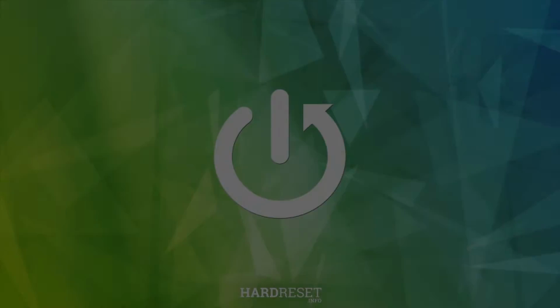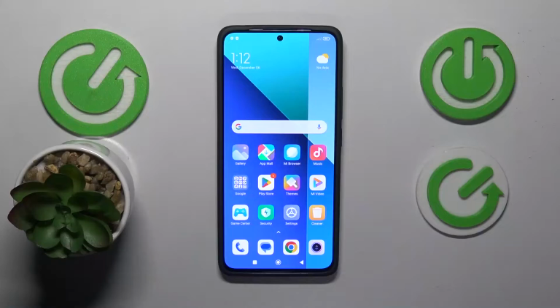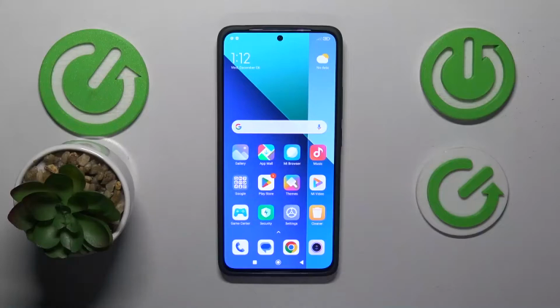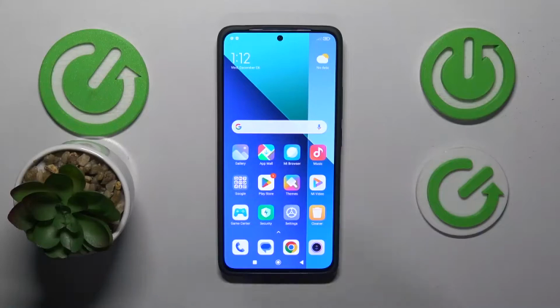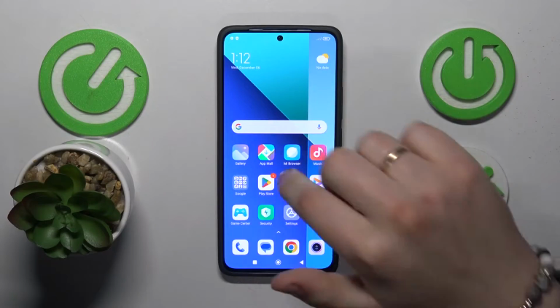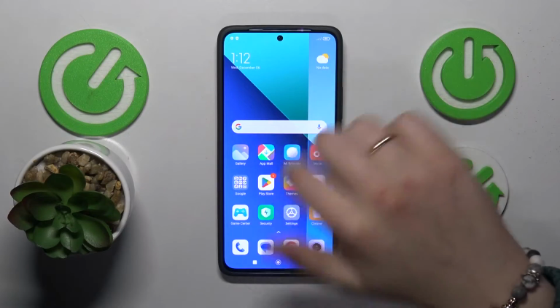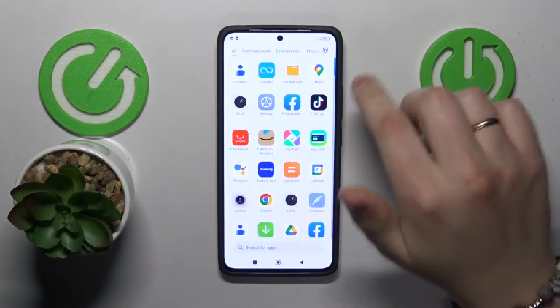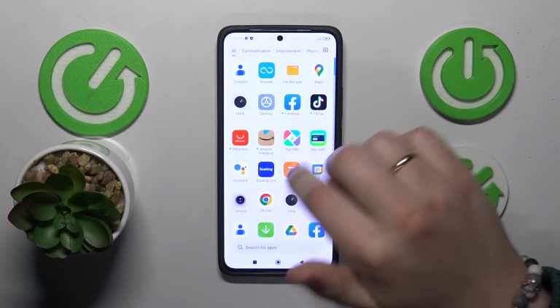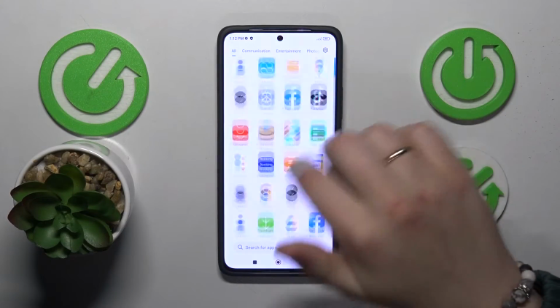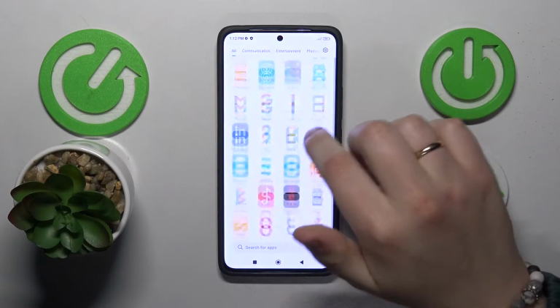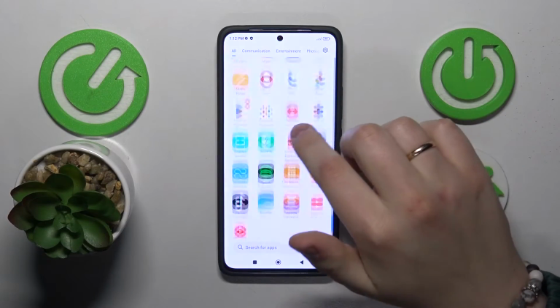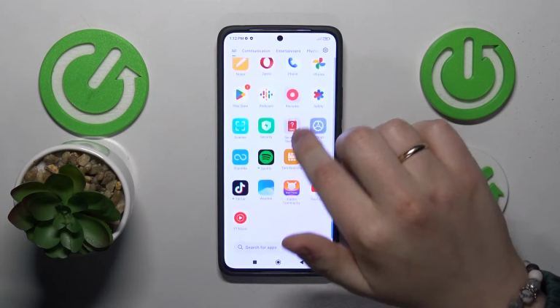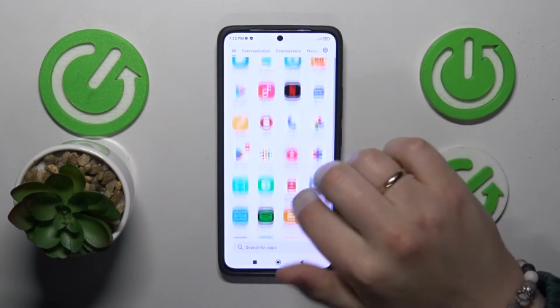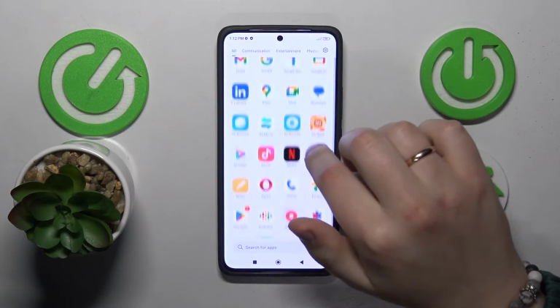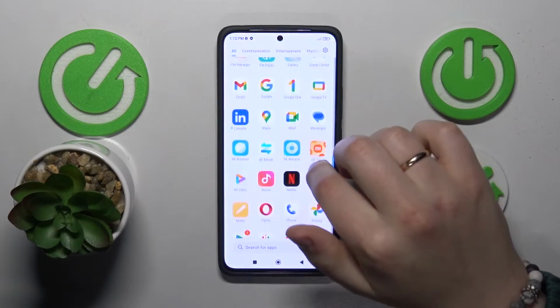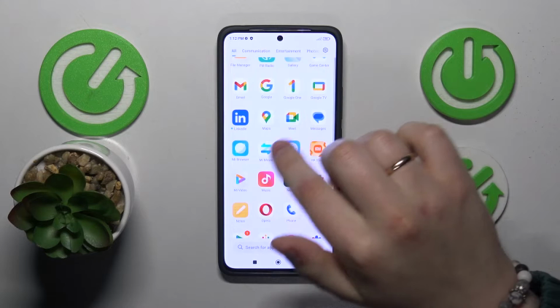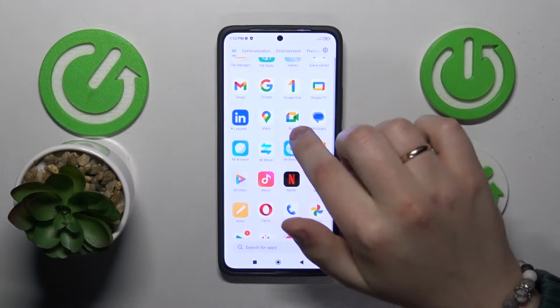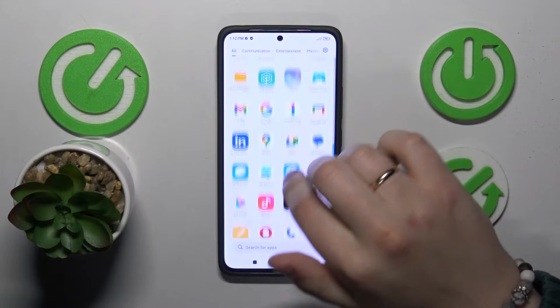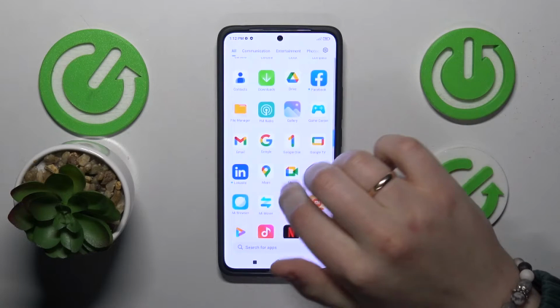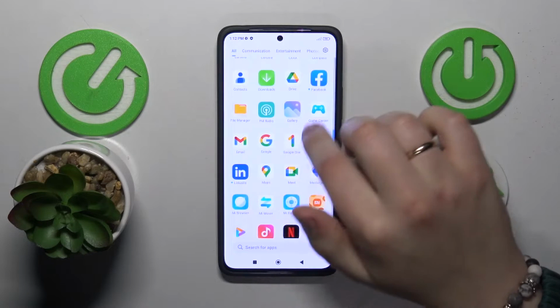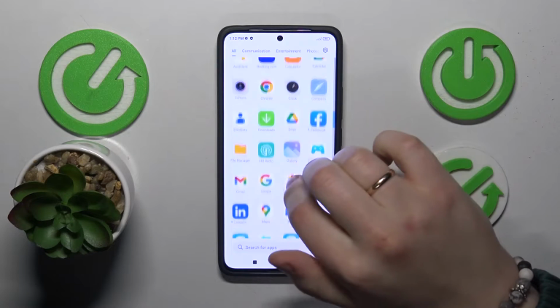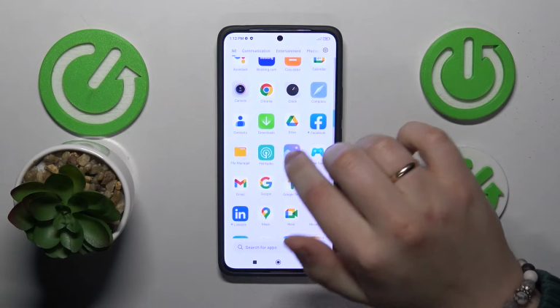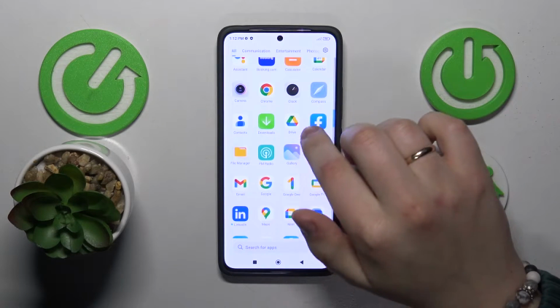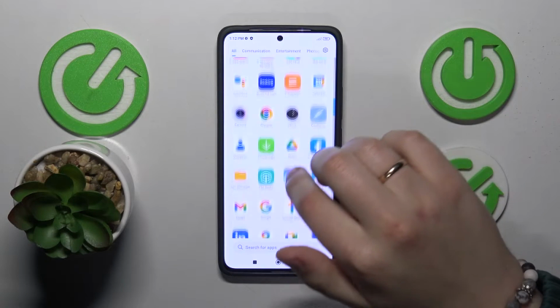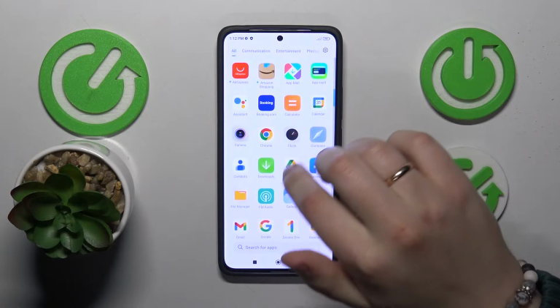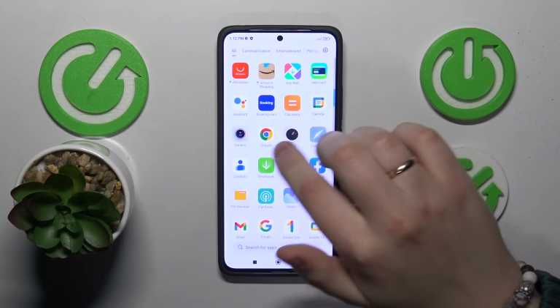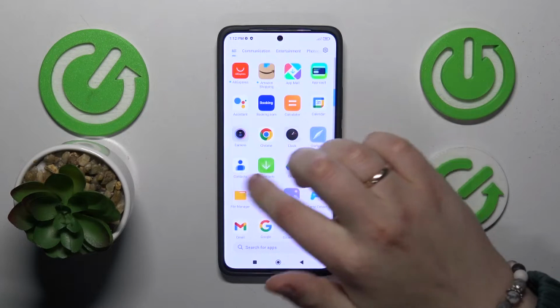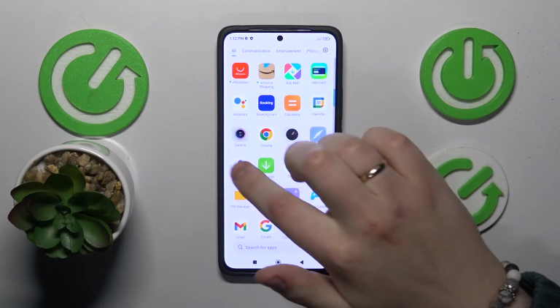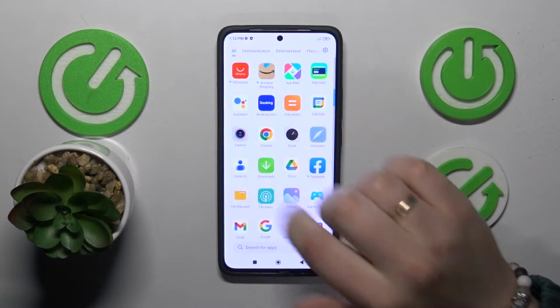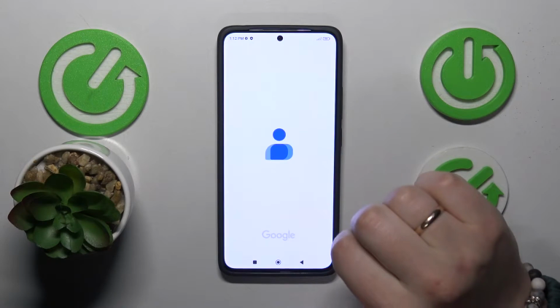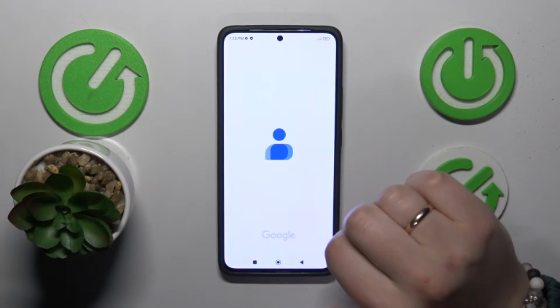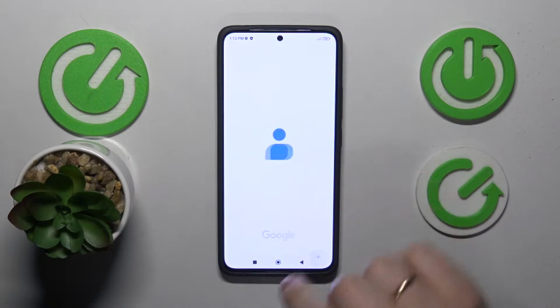To start, you will need to find and launch the dedicated contacts app — here it is.